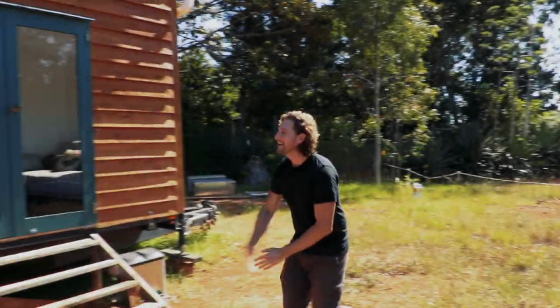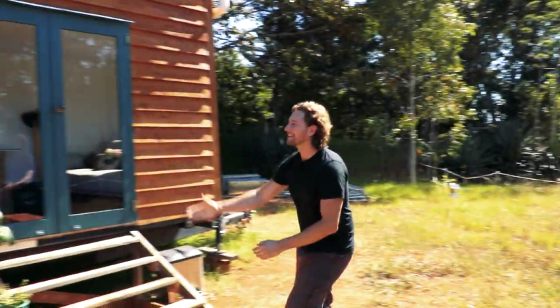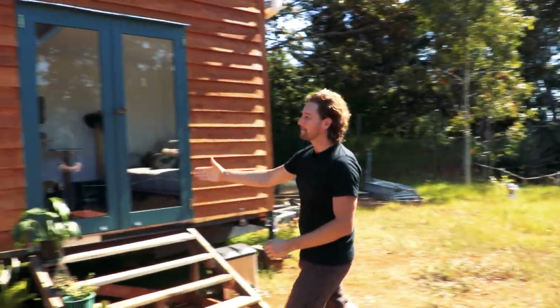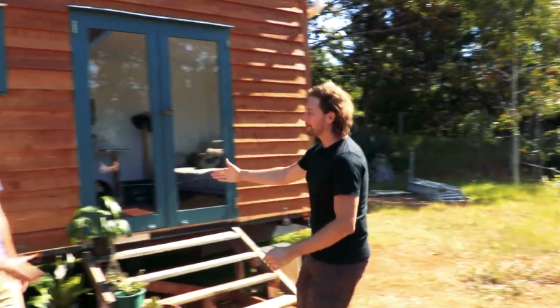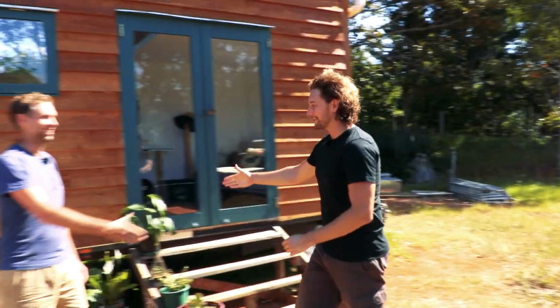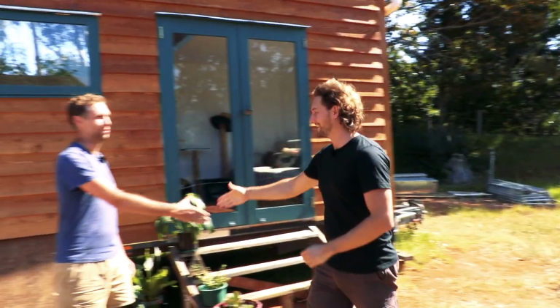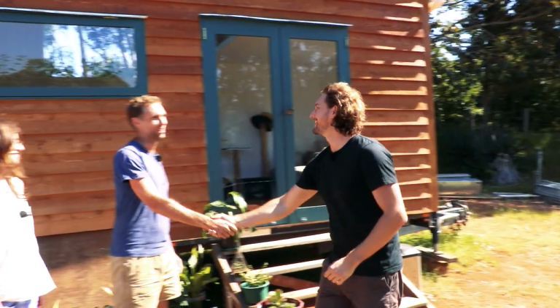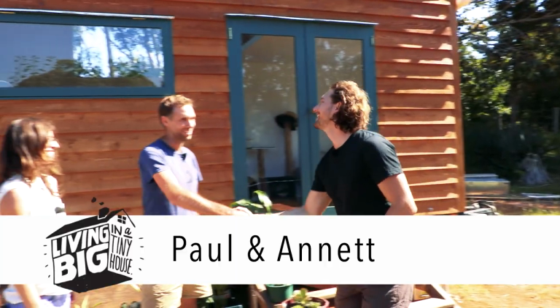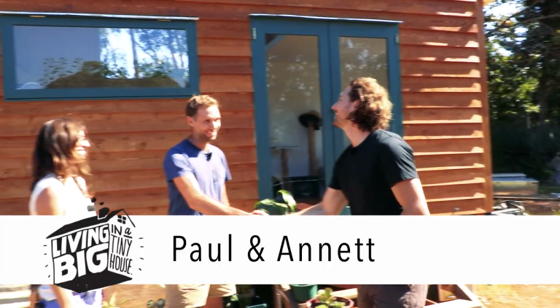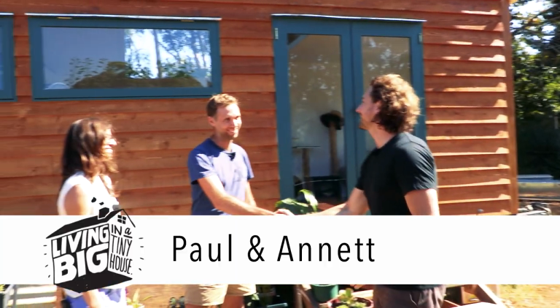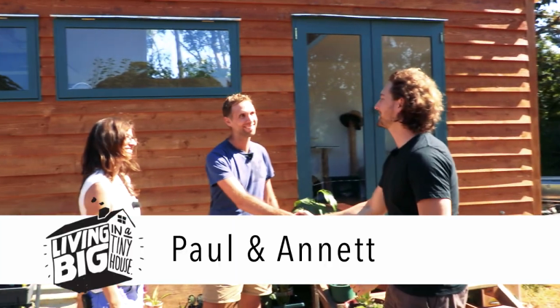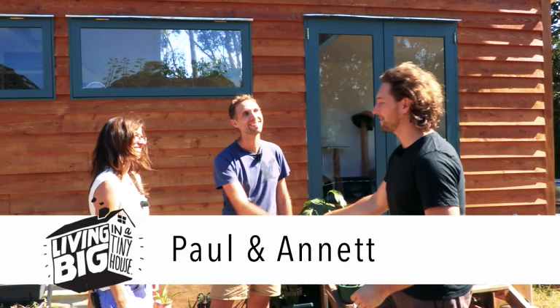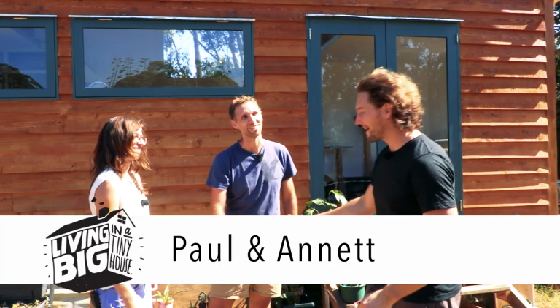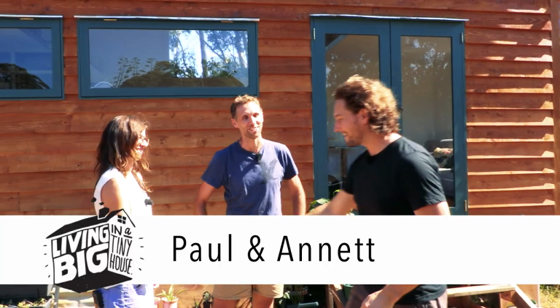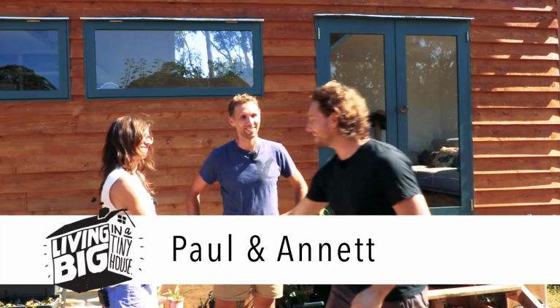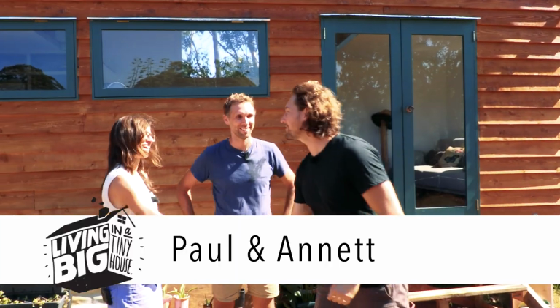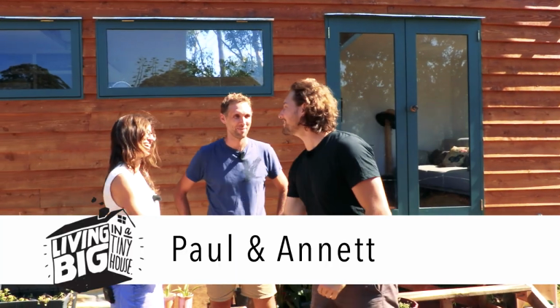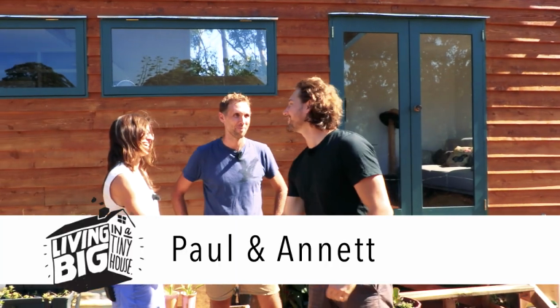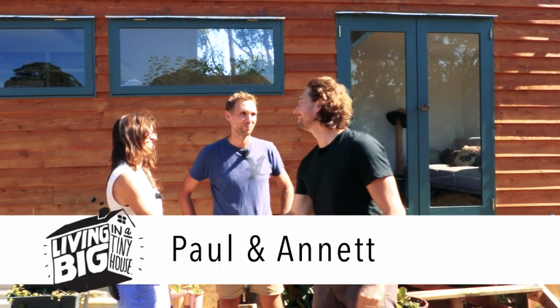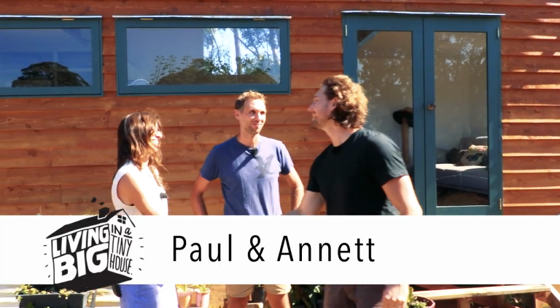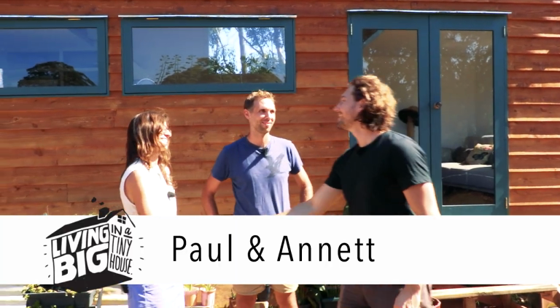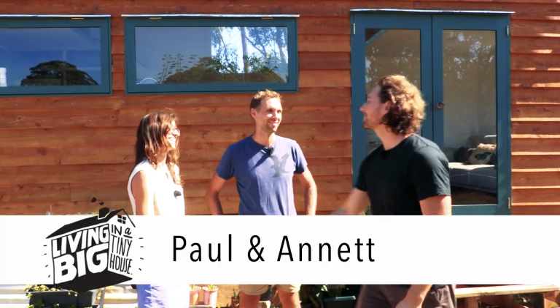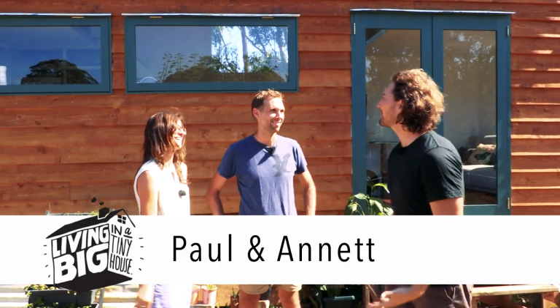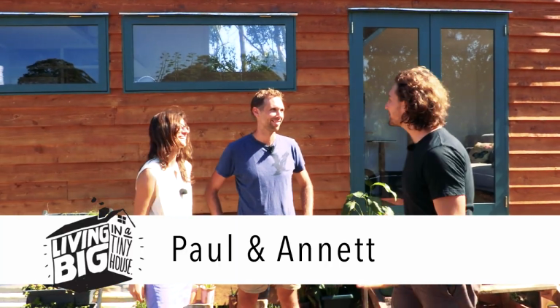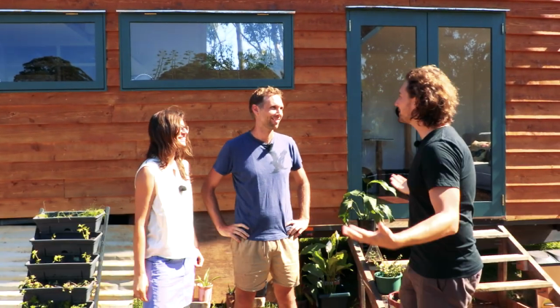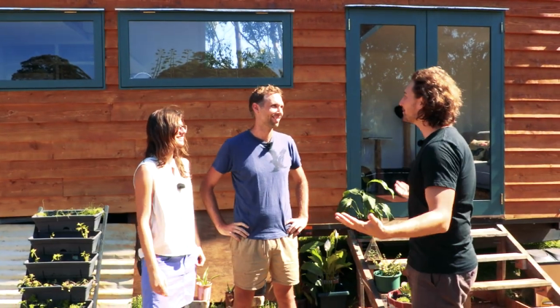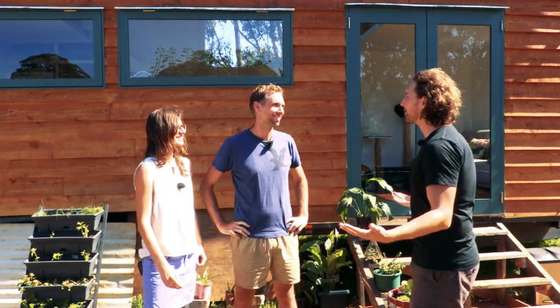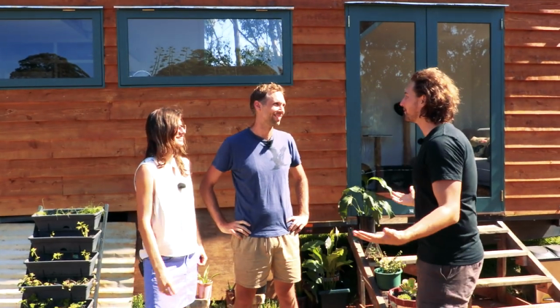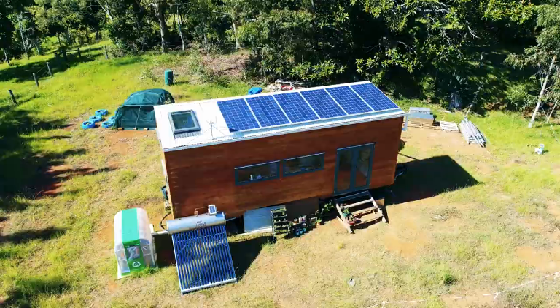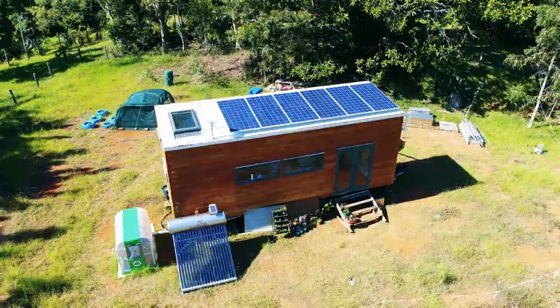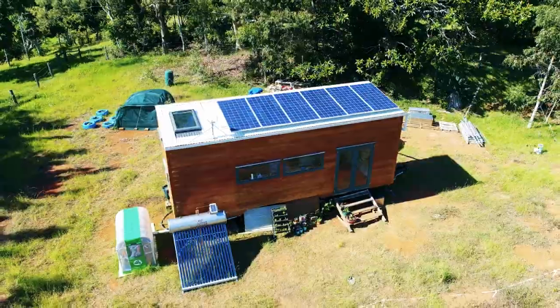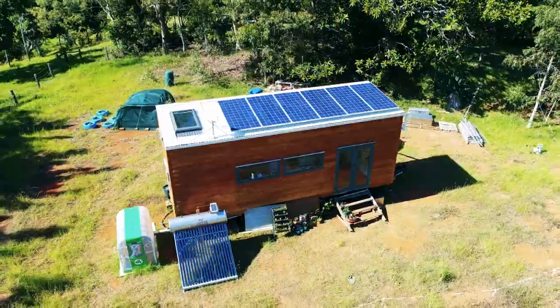G'day Paul. Hey Bryce. Nice to meet you. Hey Annette, how are you? Lovely to meet you both.